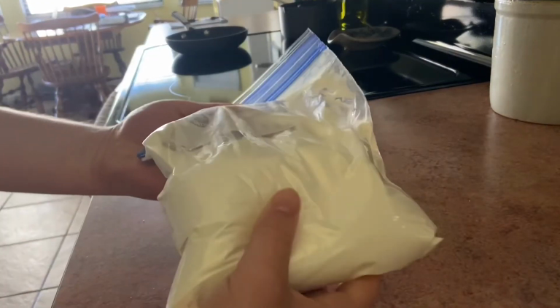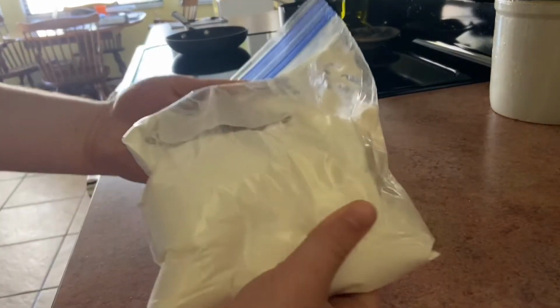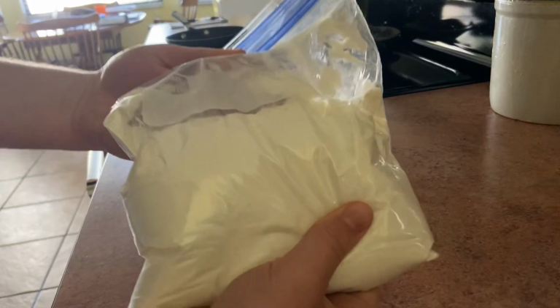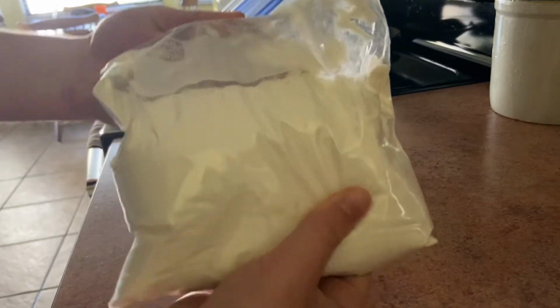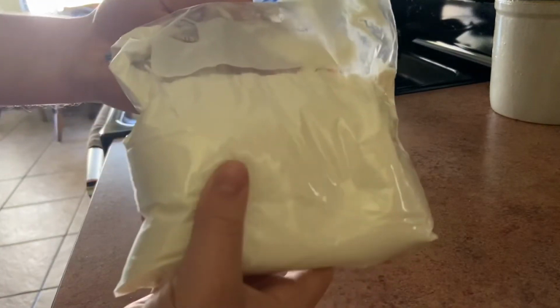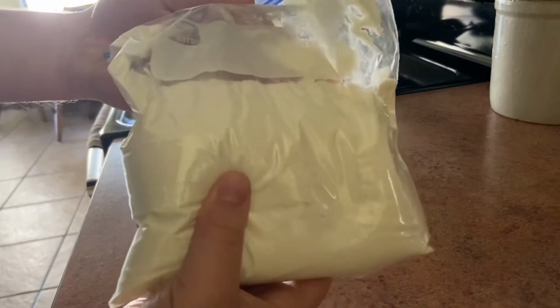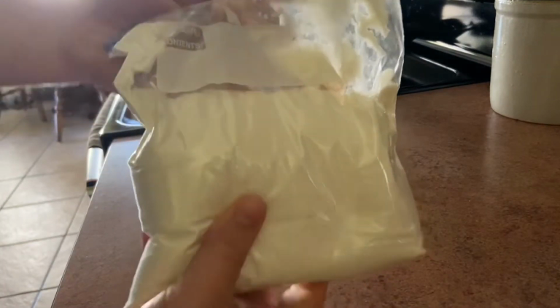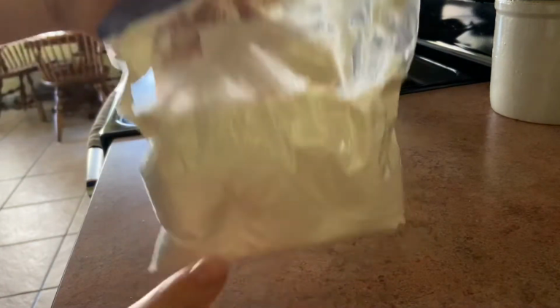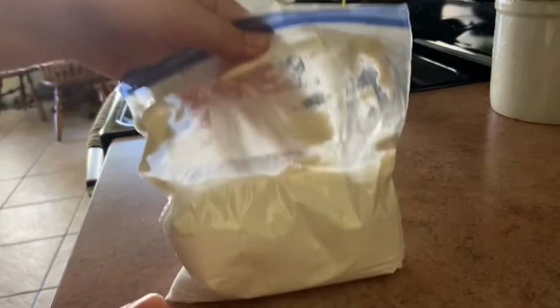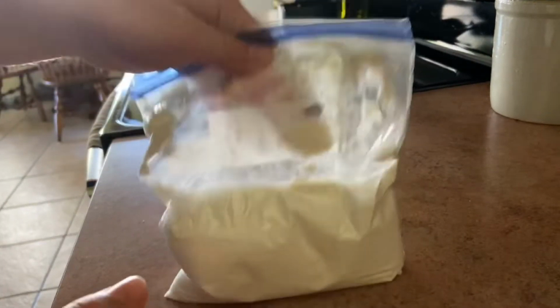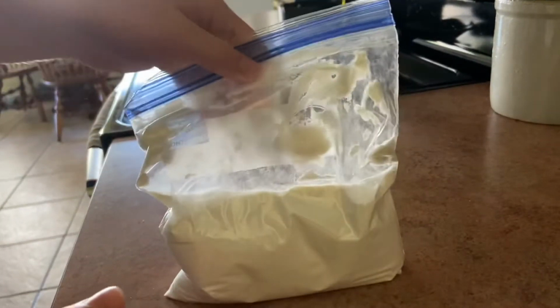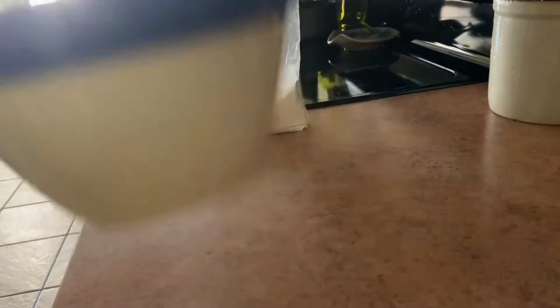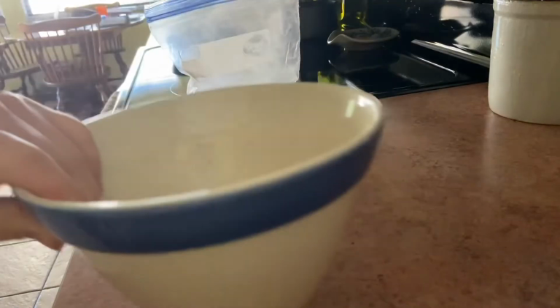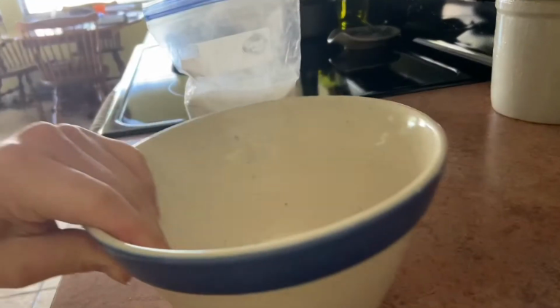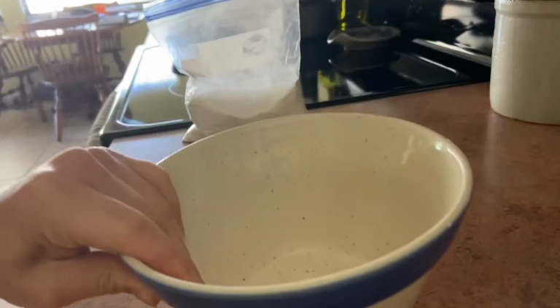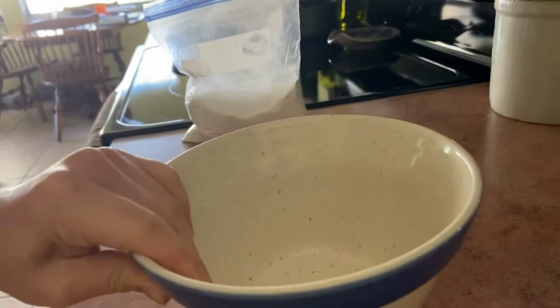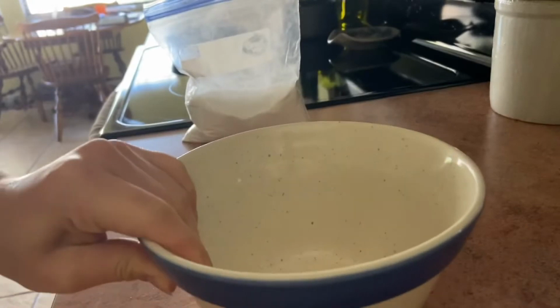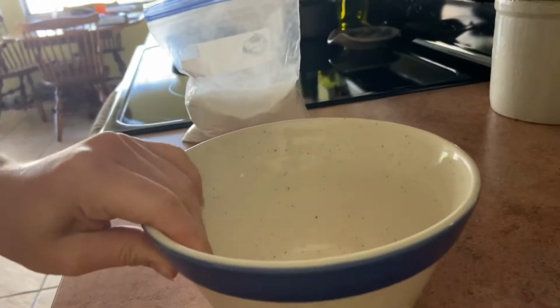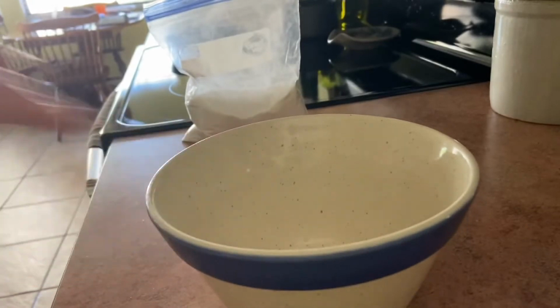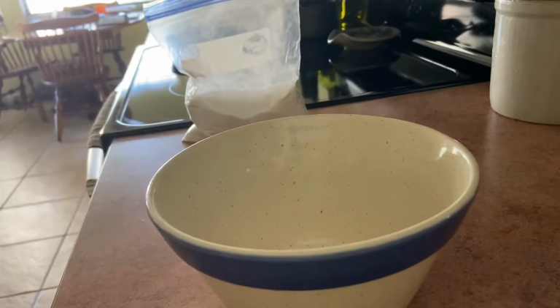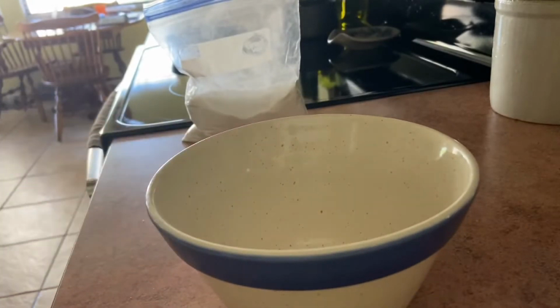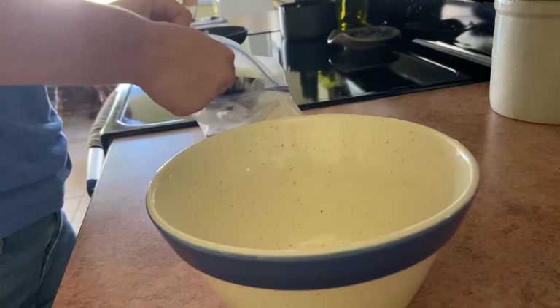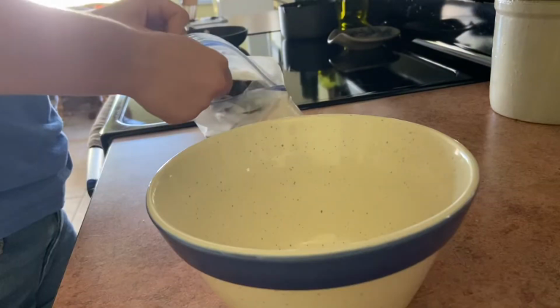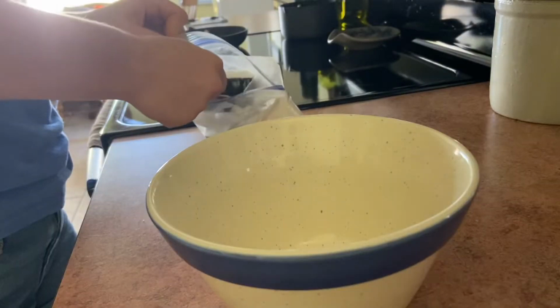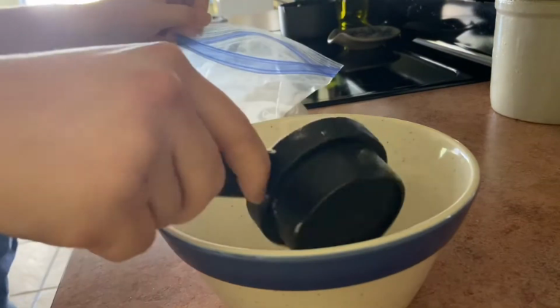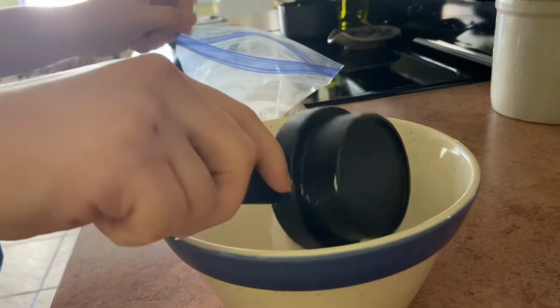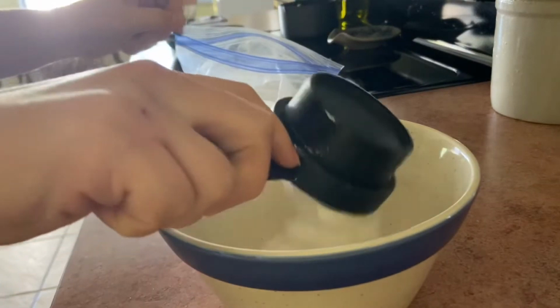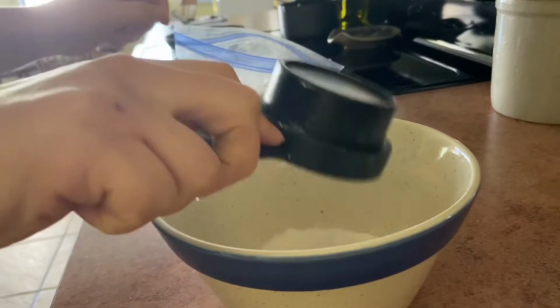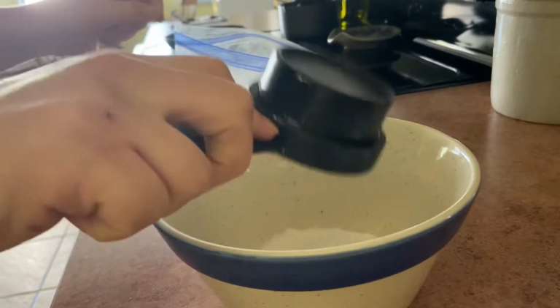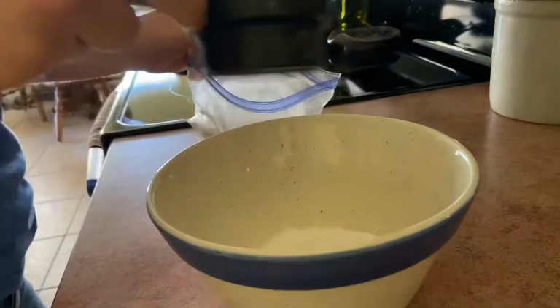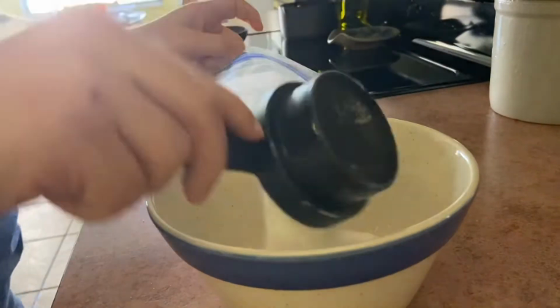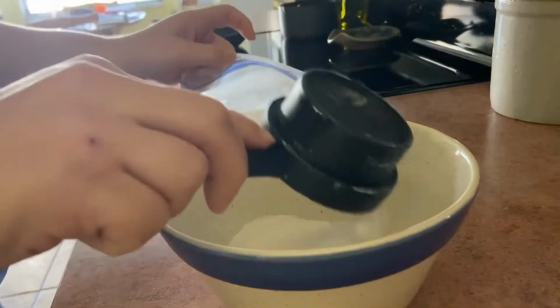Today, I'm going to show you how to make a substitute for tapioca pearls using glutinous rice flour, water, and any dye or extract you want.